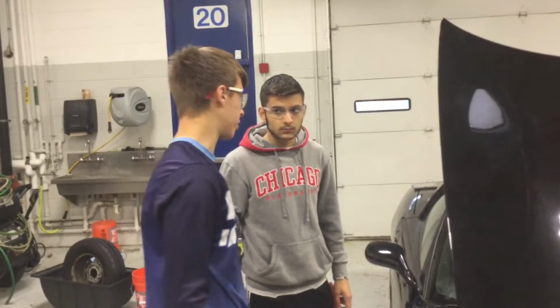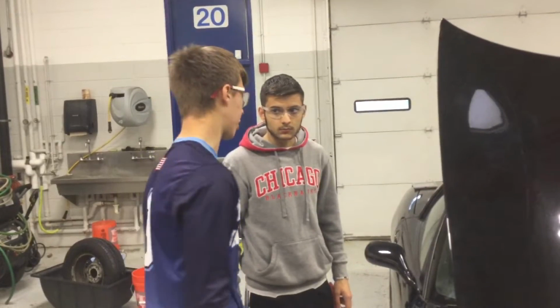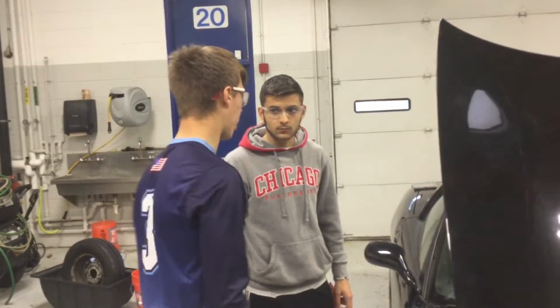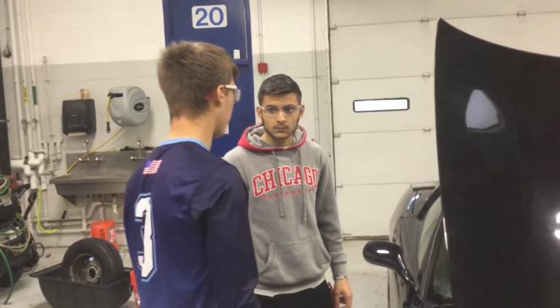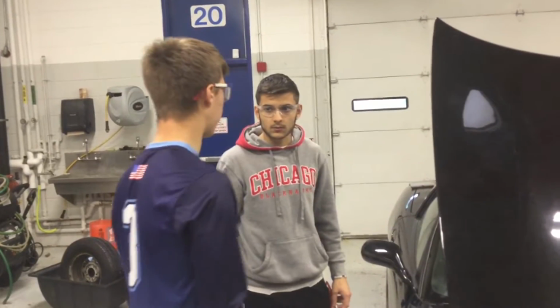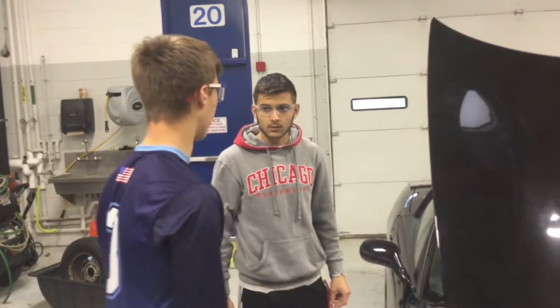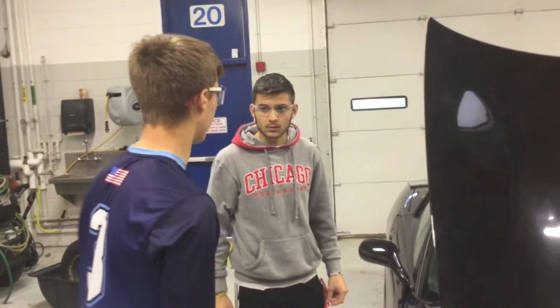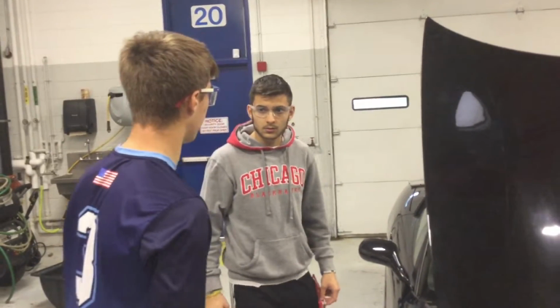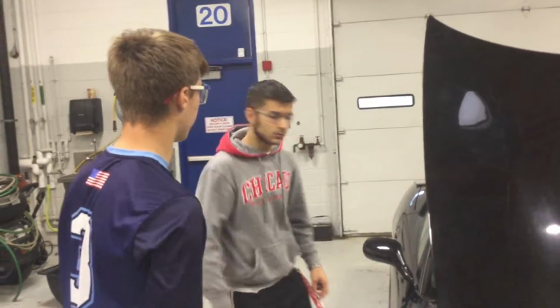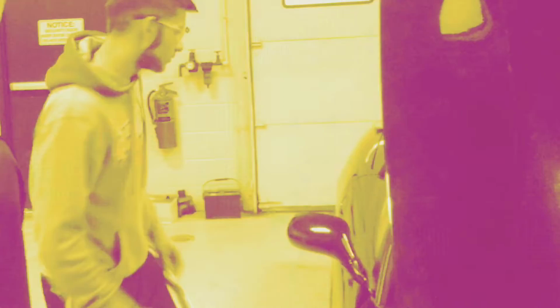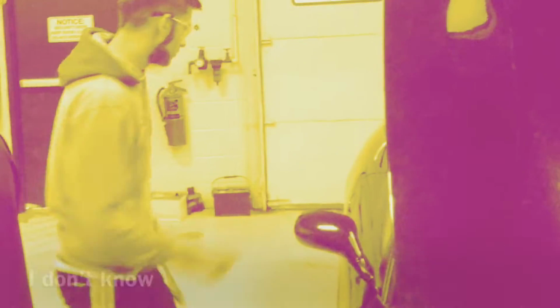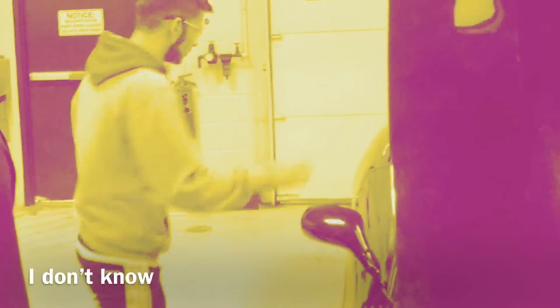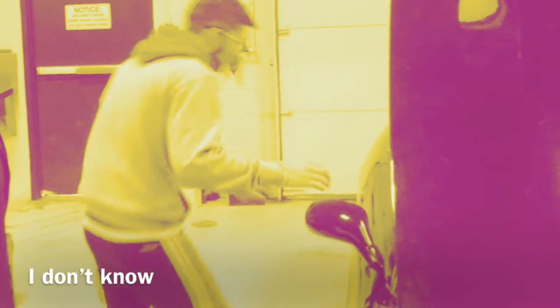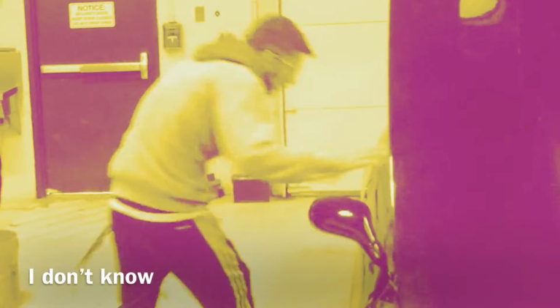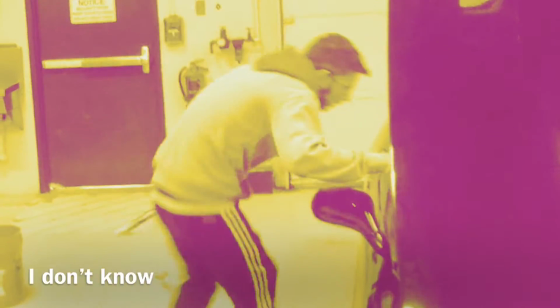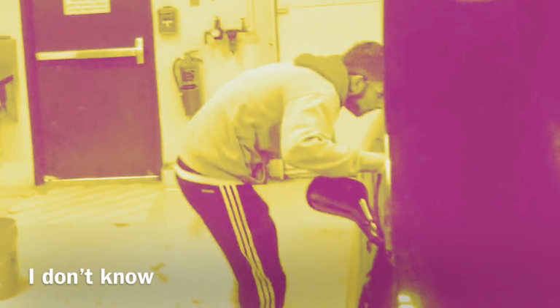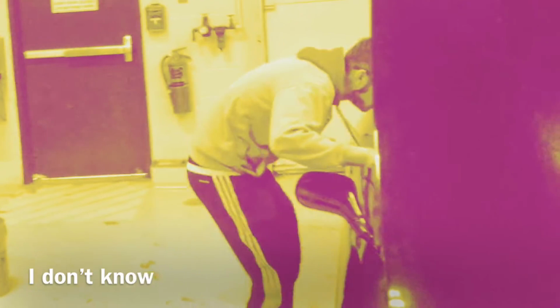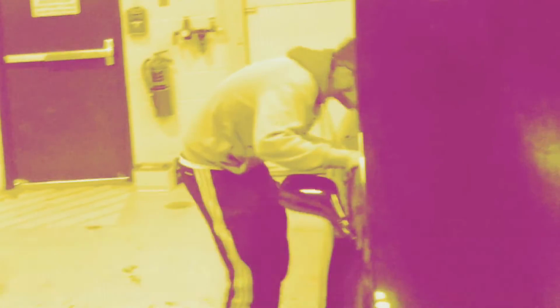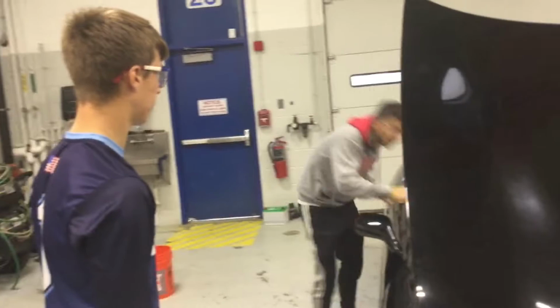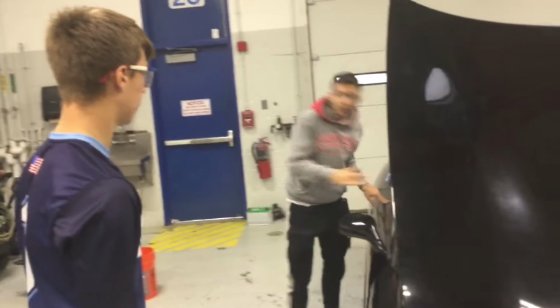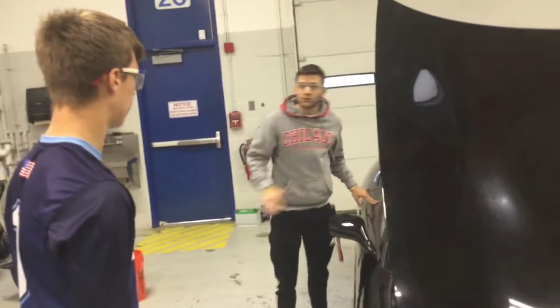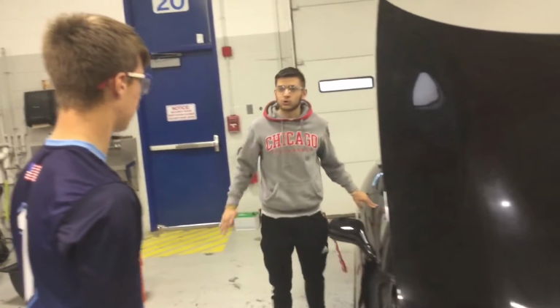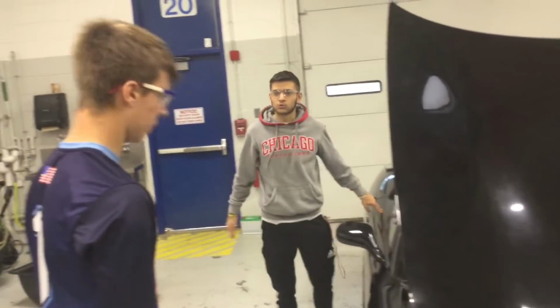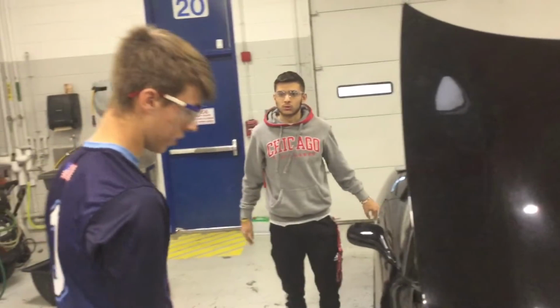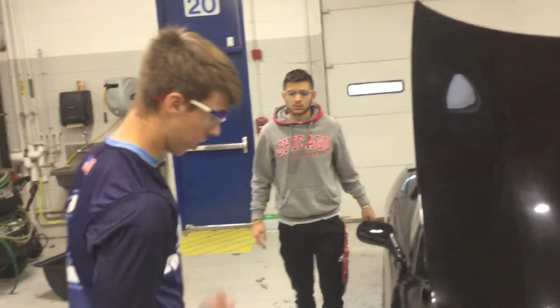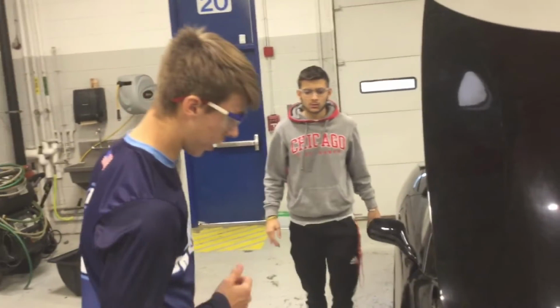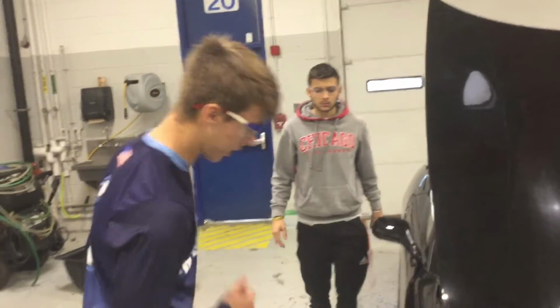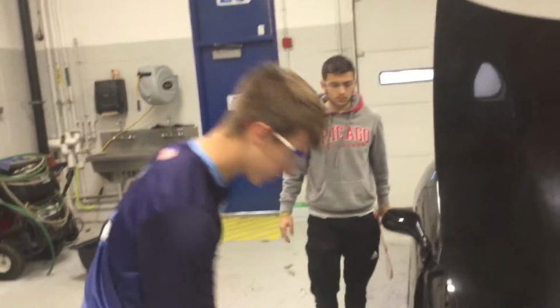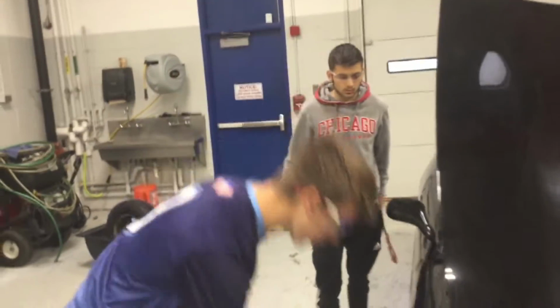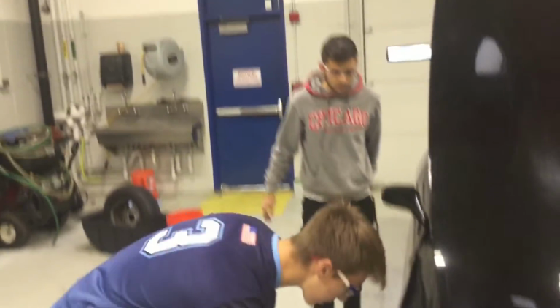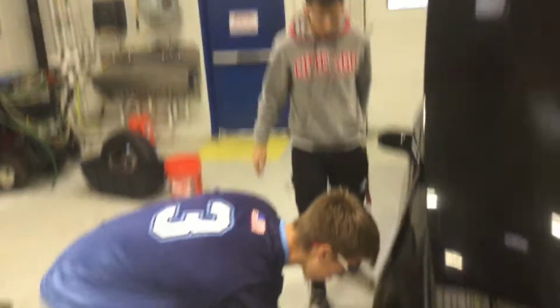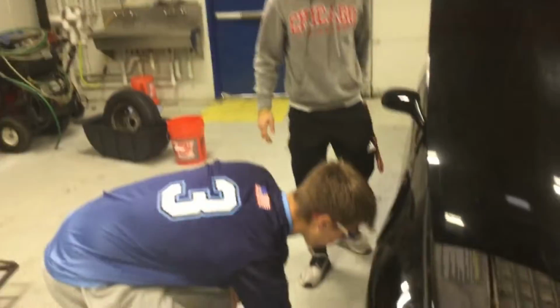So is your car in neutral? My car's in neutral. Alright, that's good. Let's start.